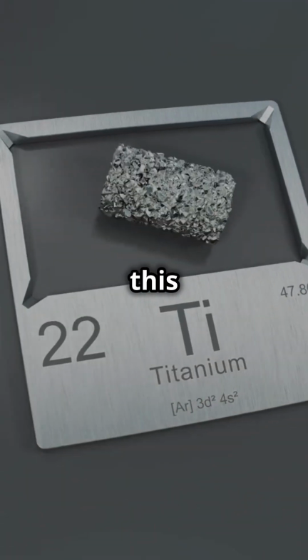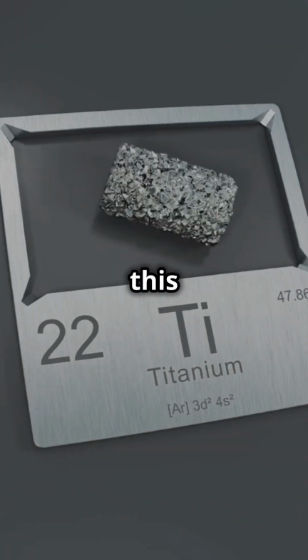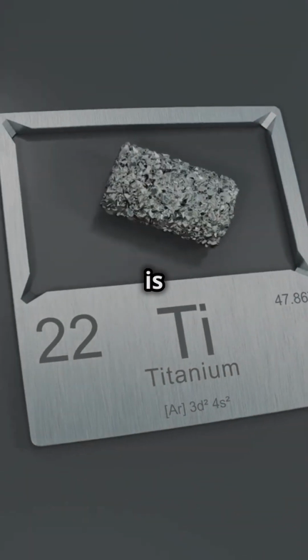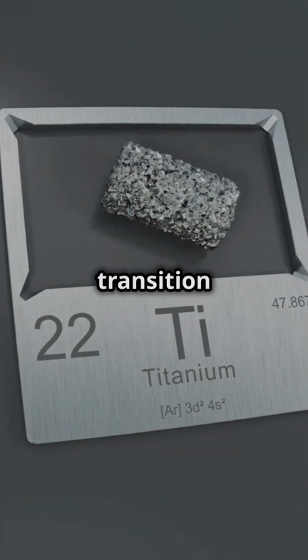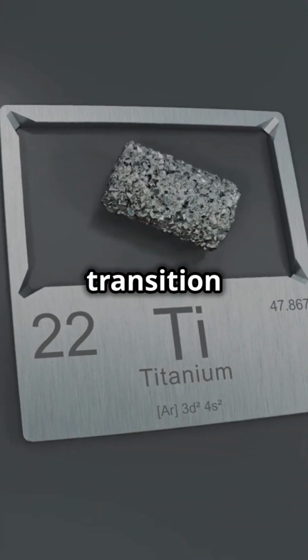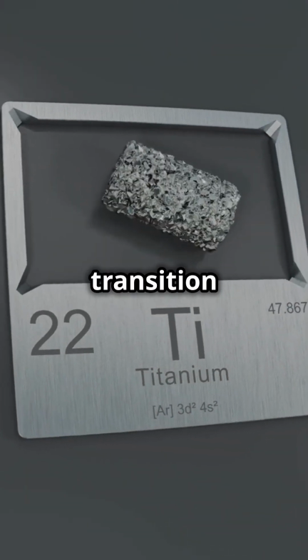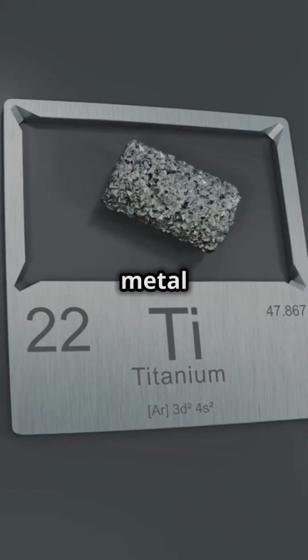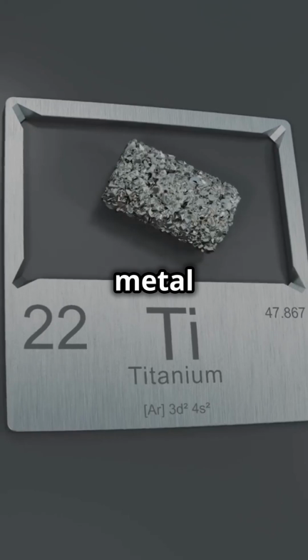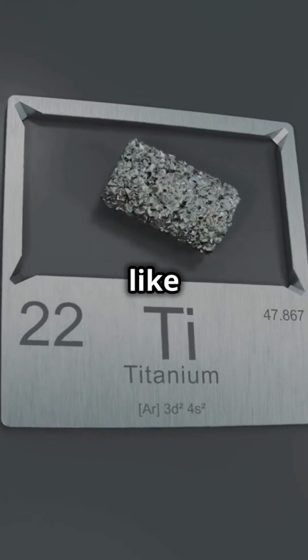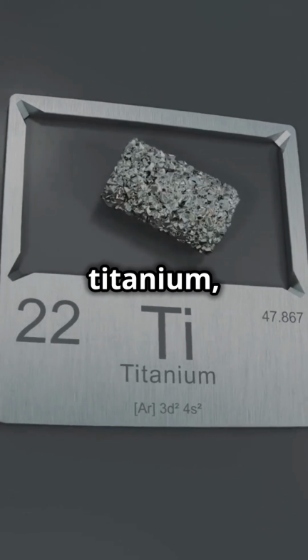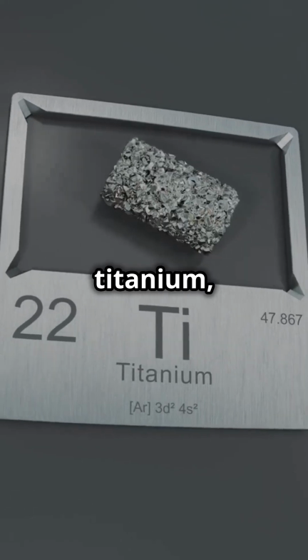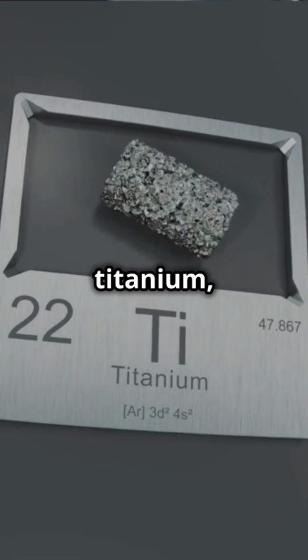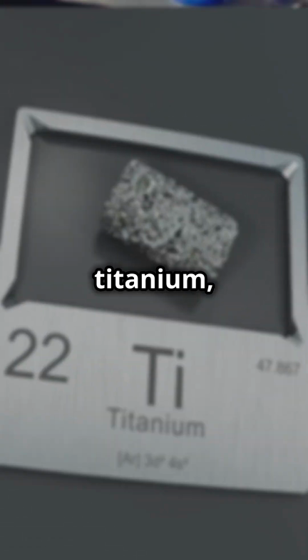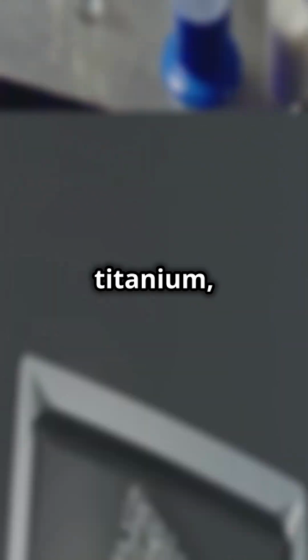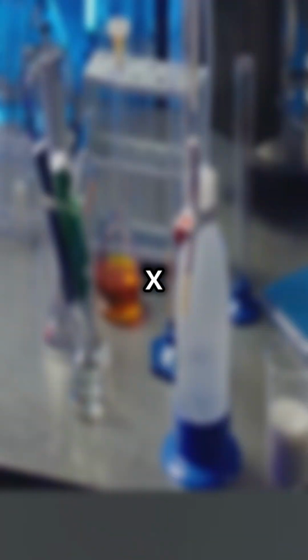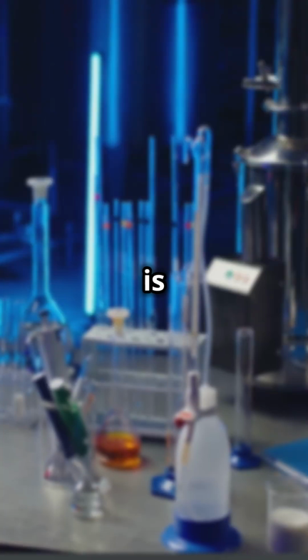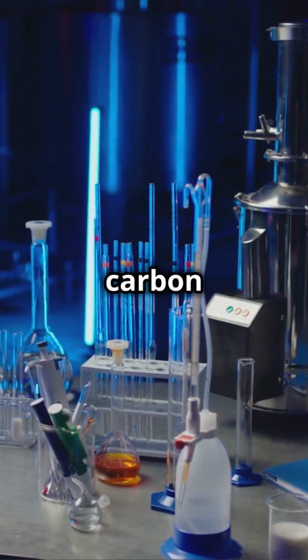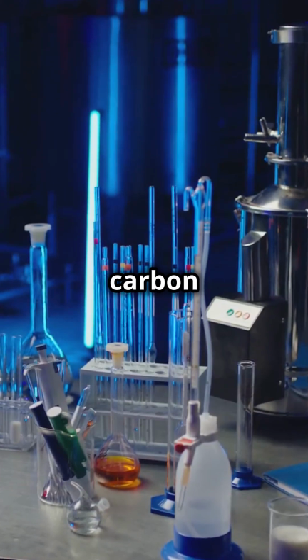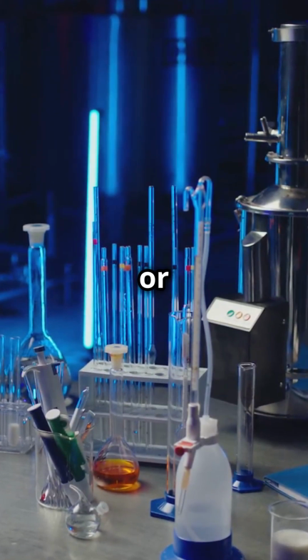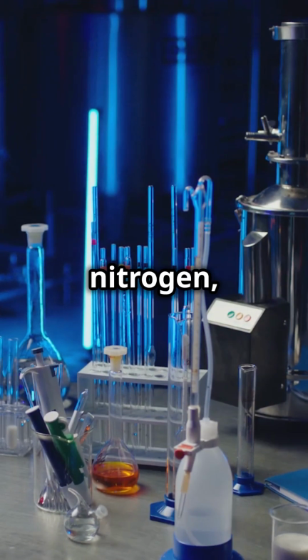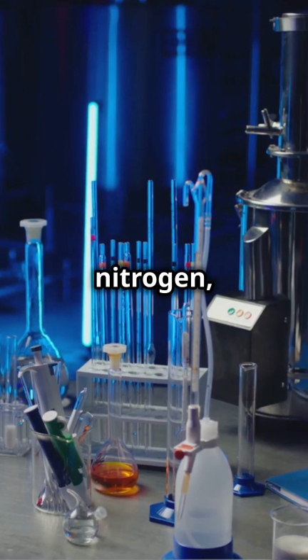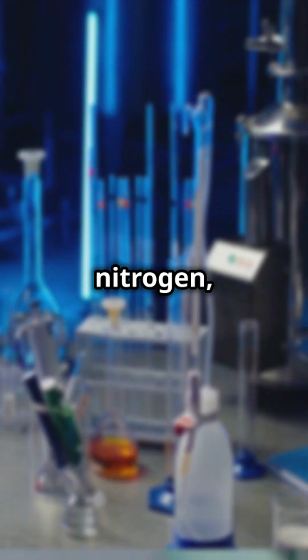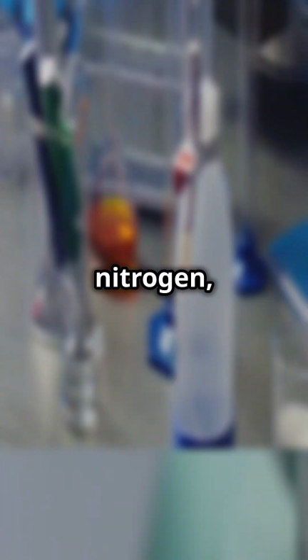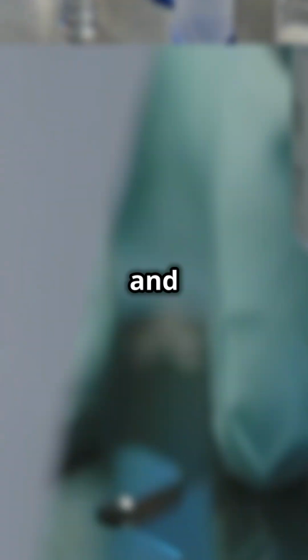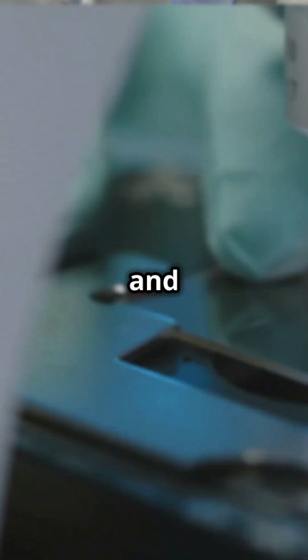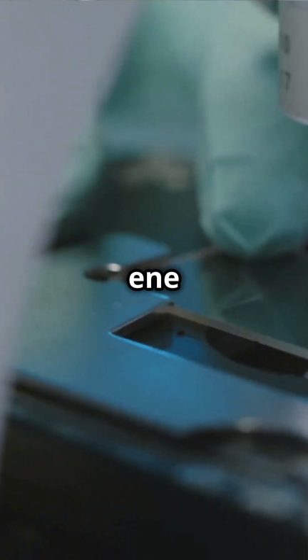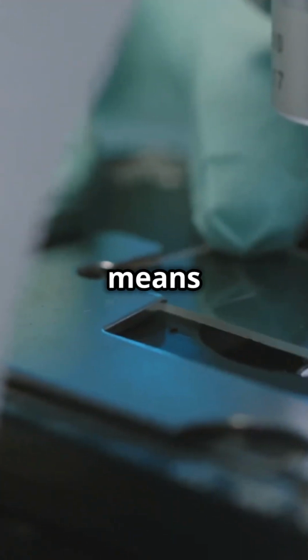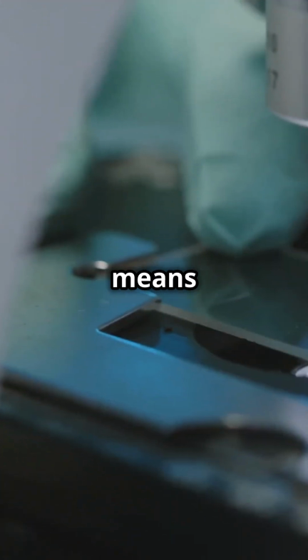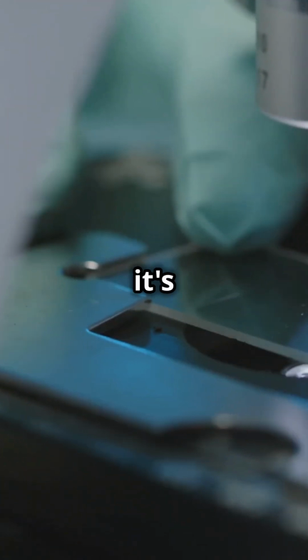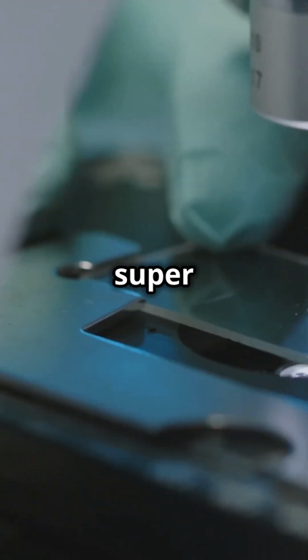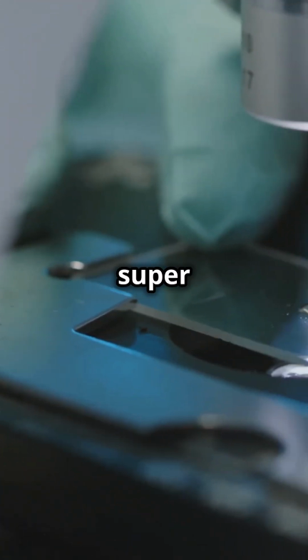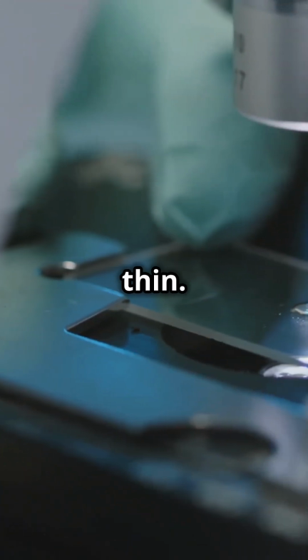M is a transition metal like titanium, X is carbon or nitrogen, and 'enes' means it's super thin.